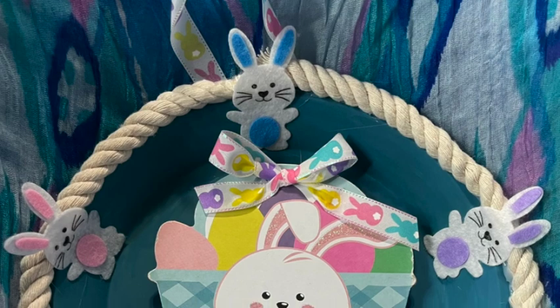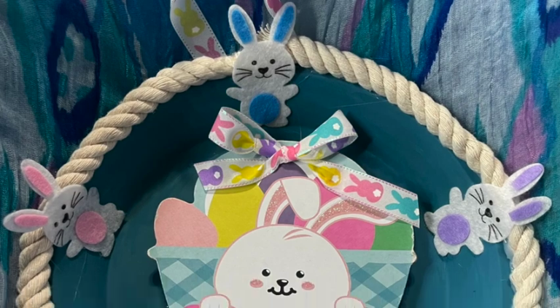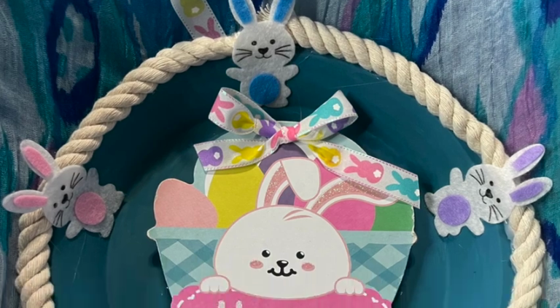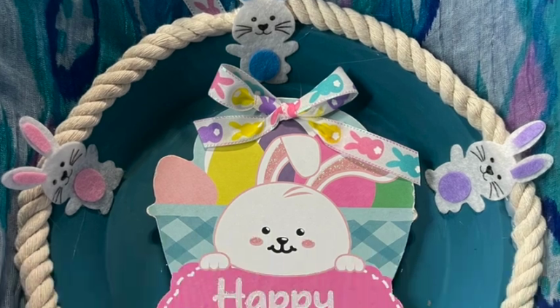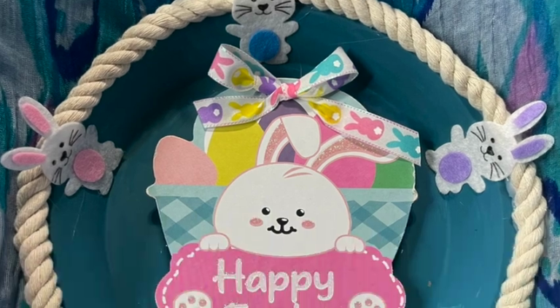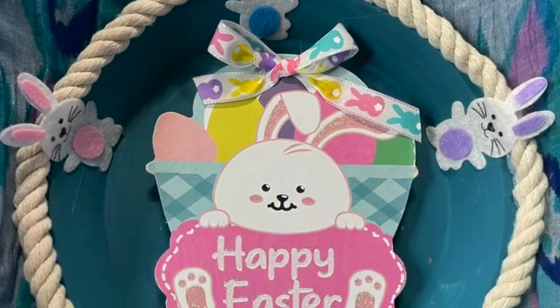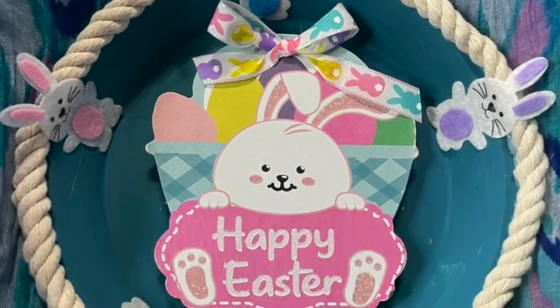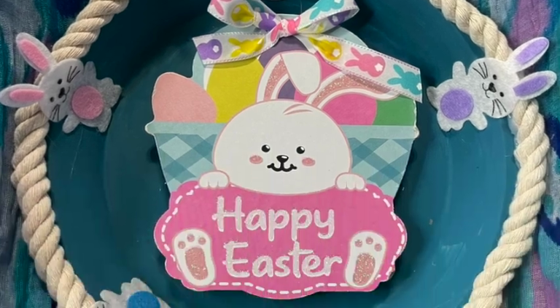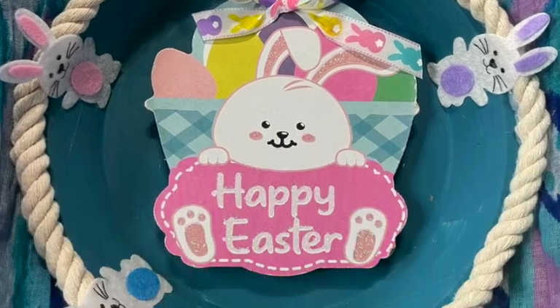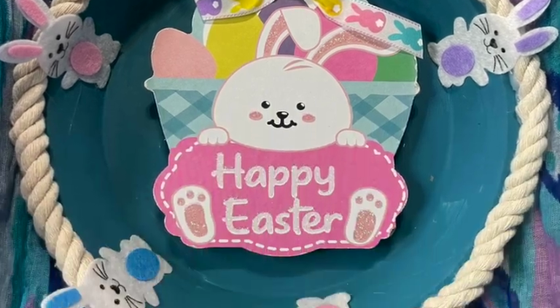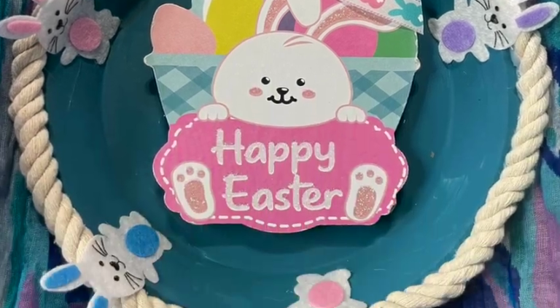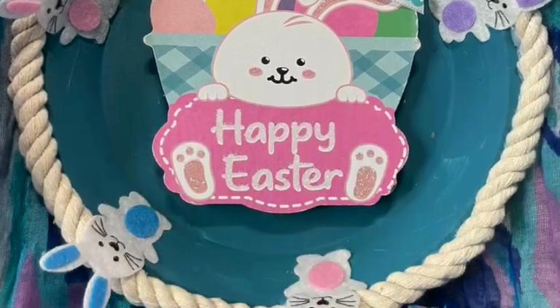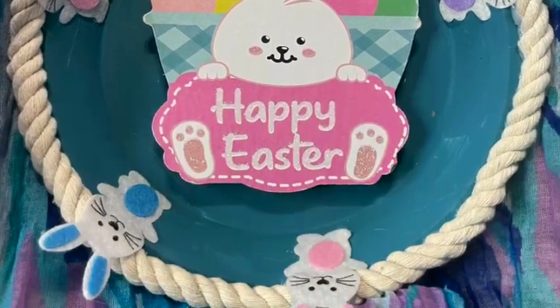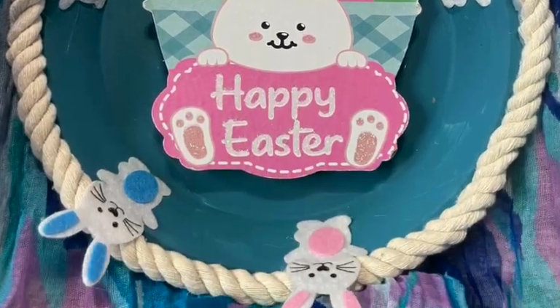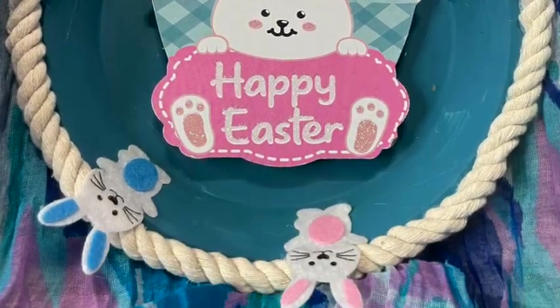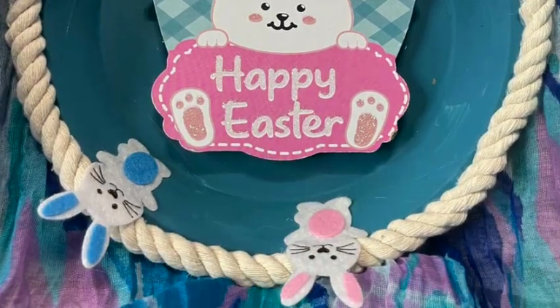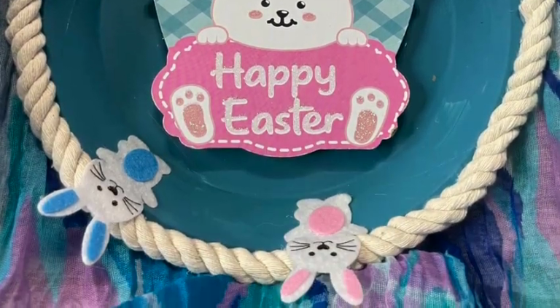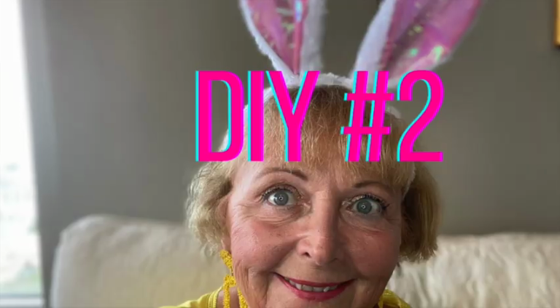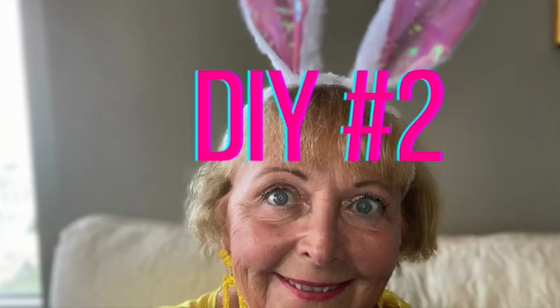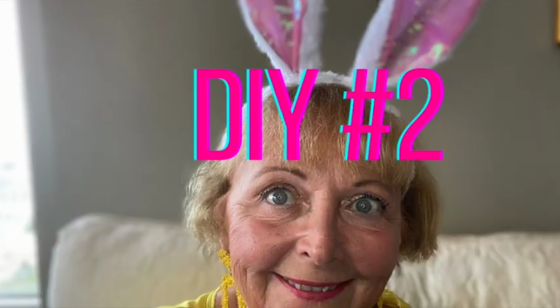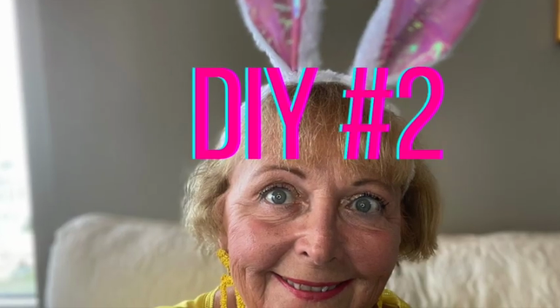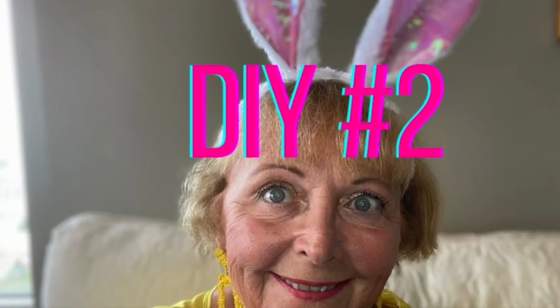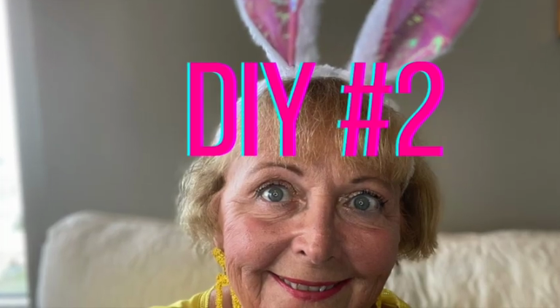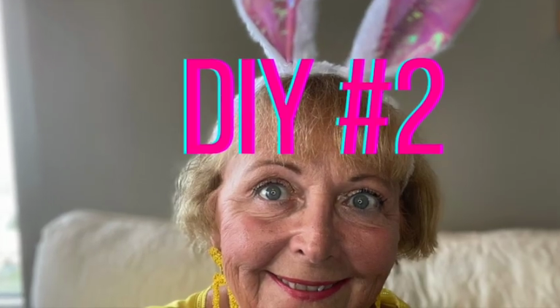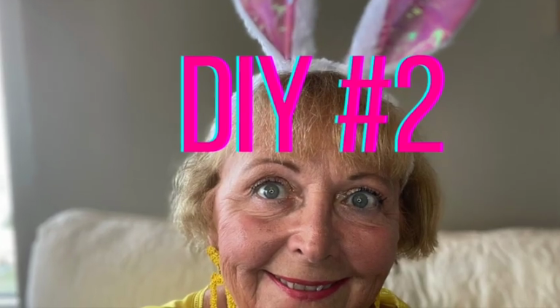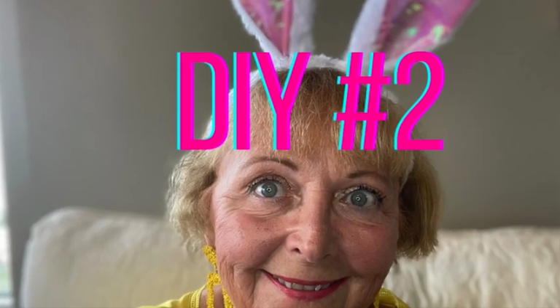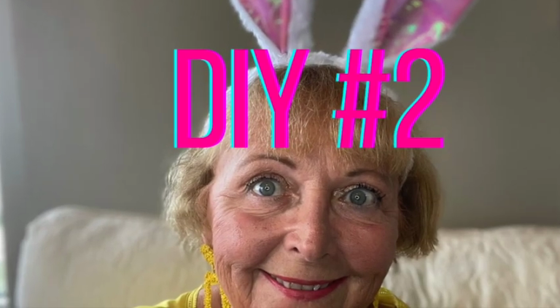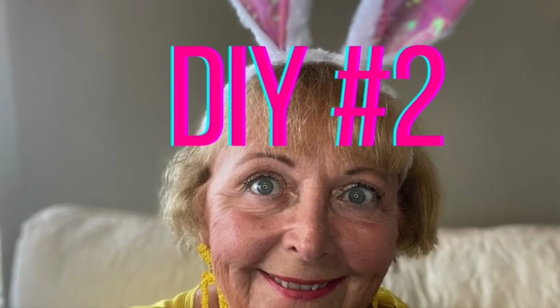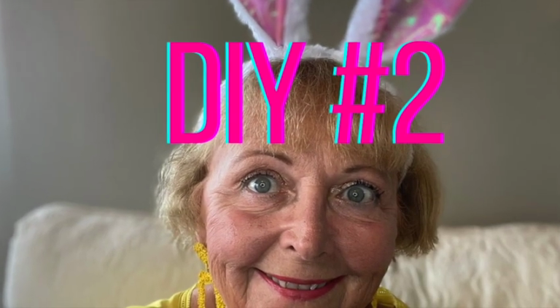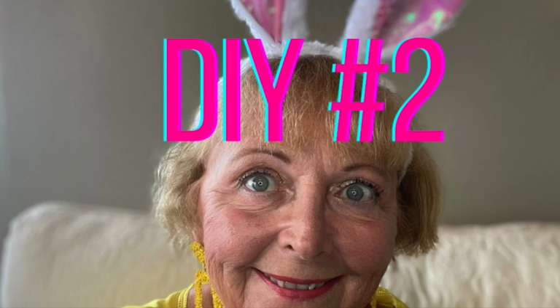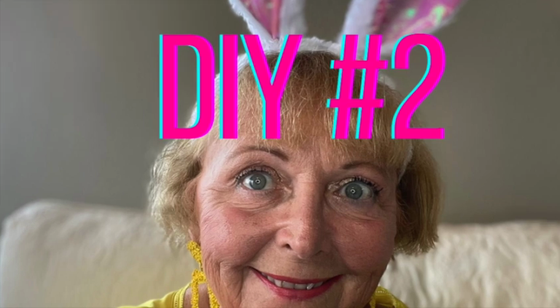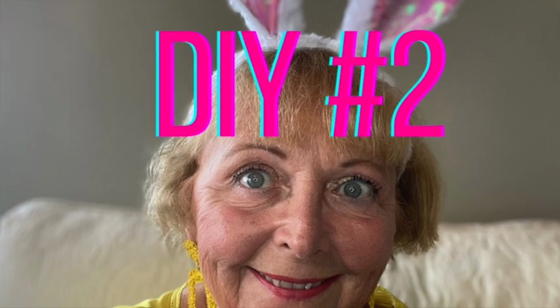There you go. Tell me what you think. All right, DIY number two.